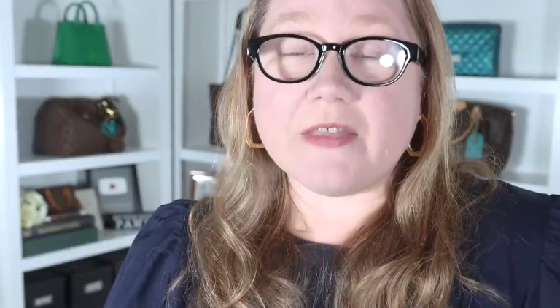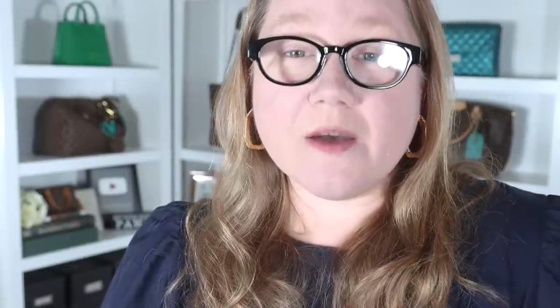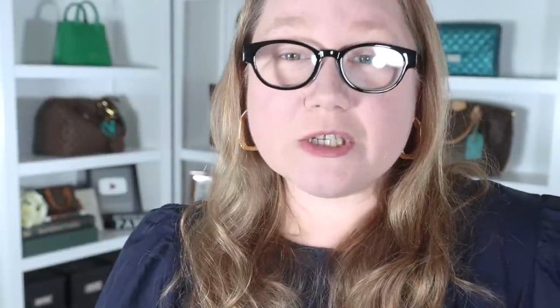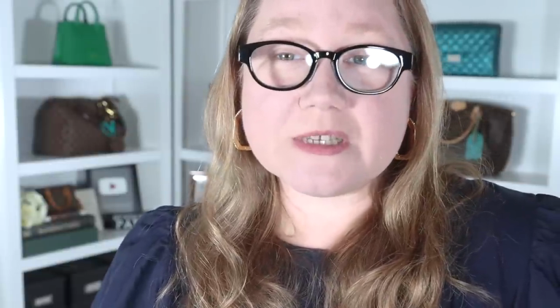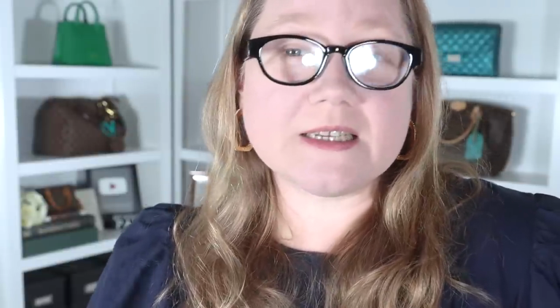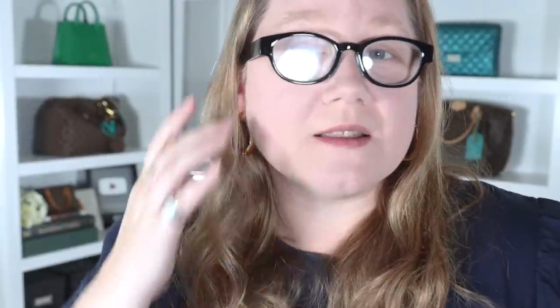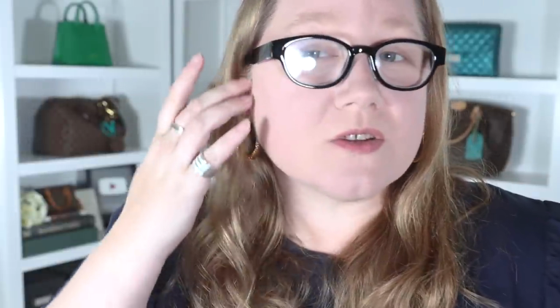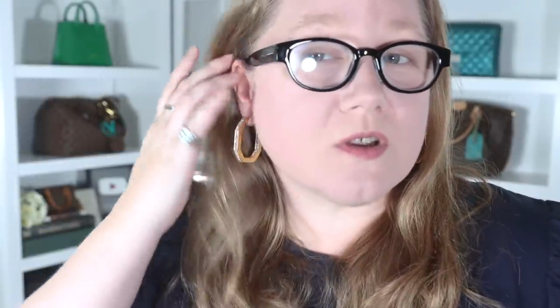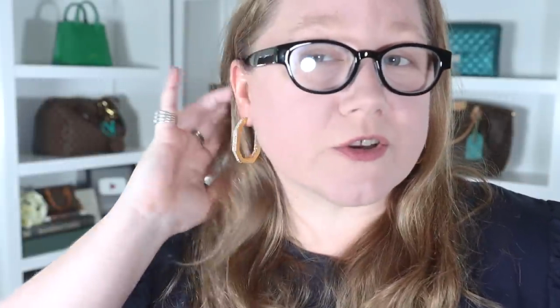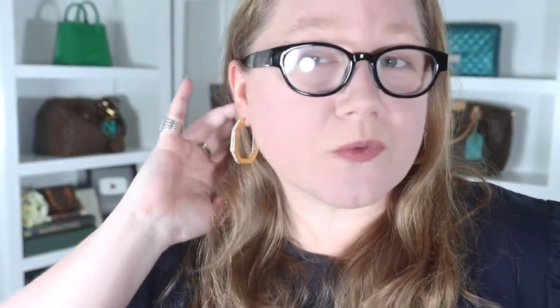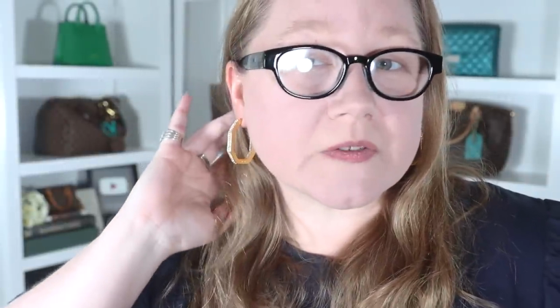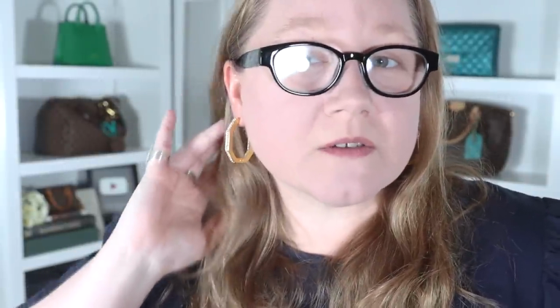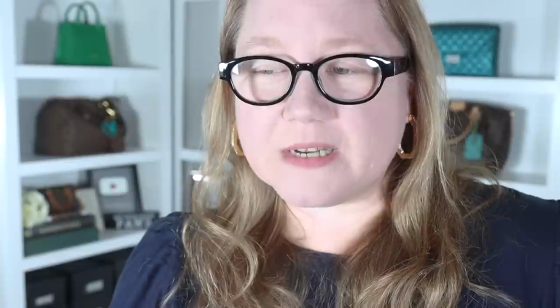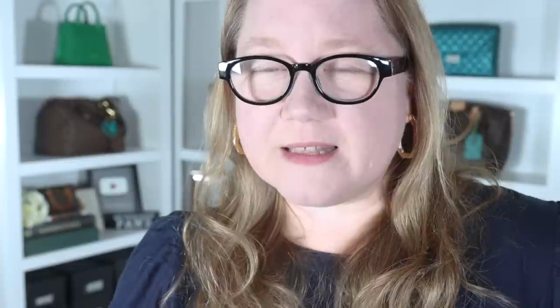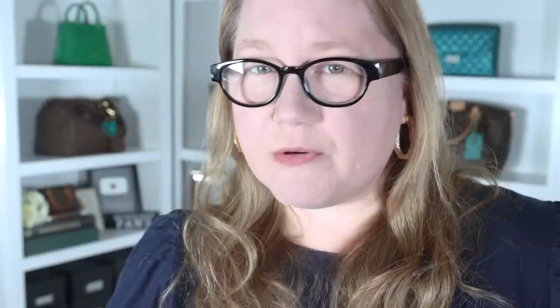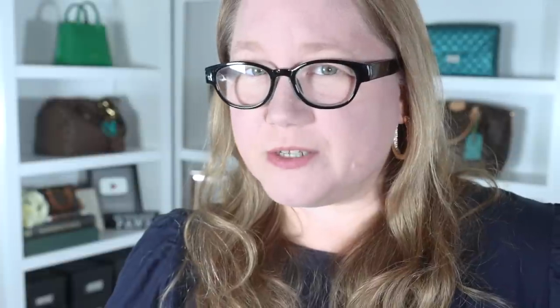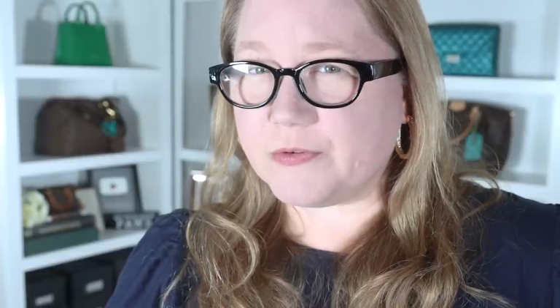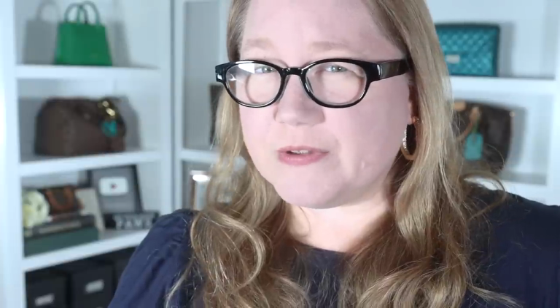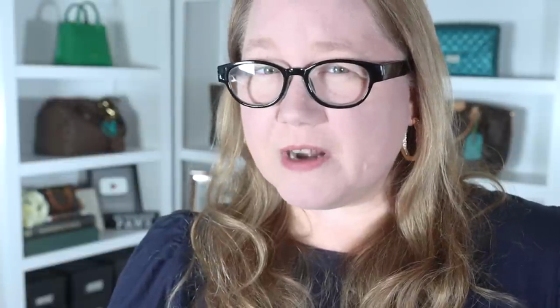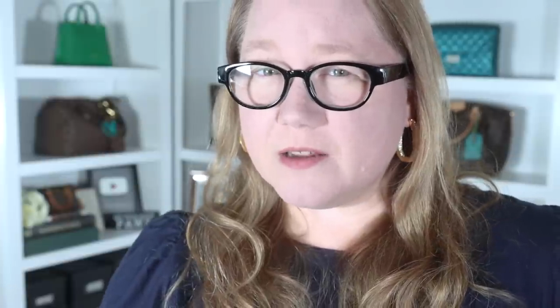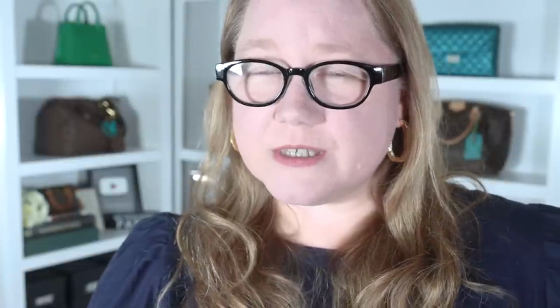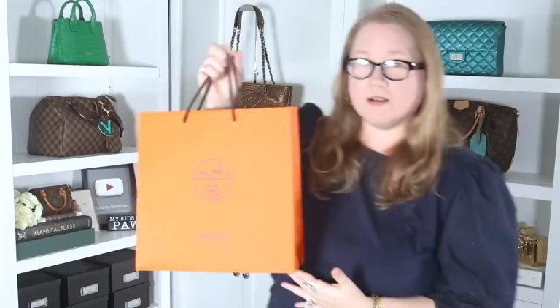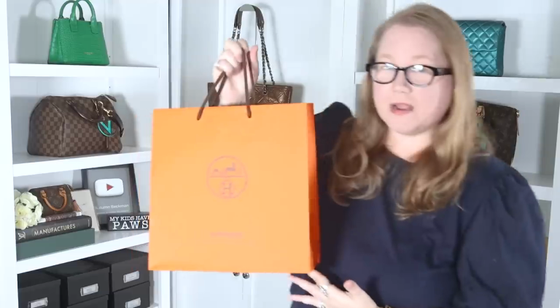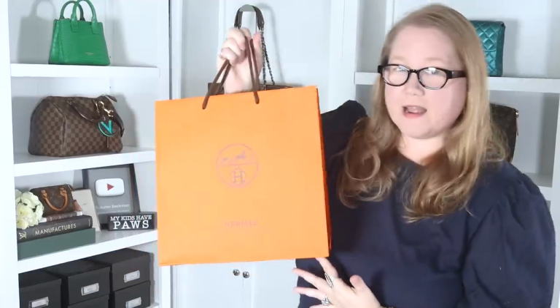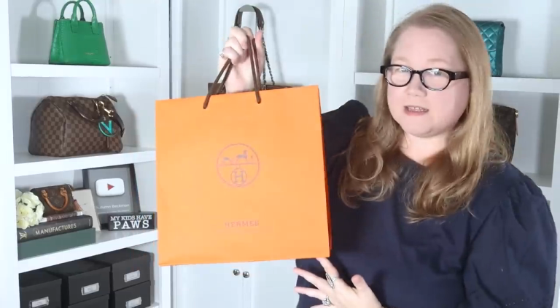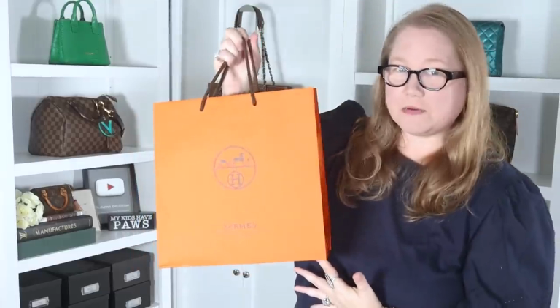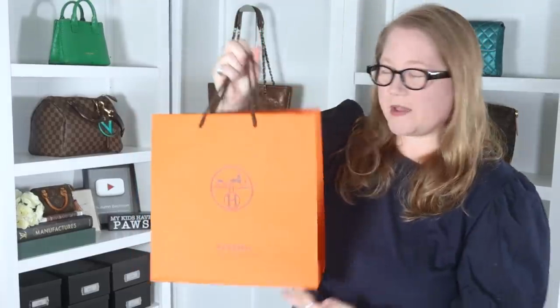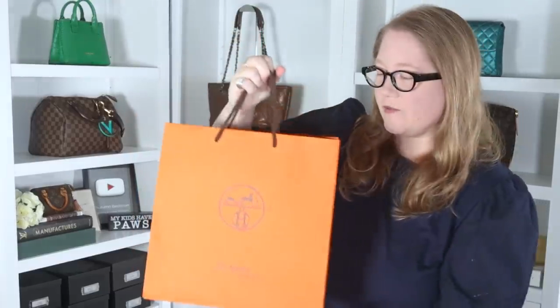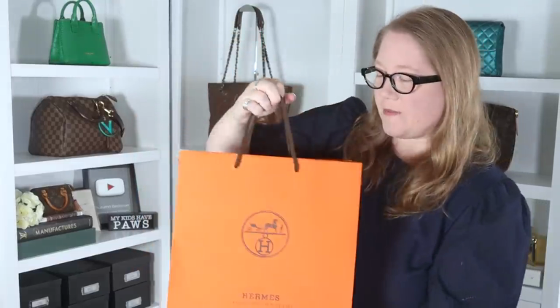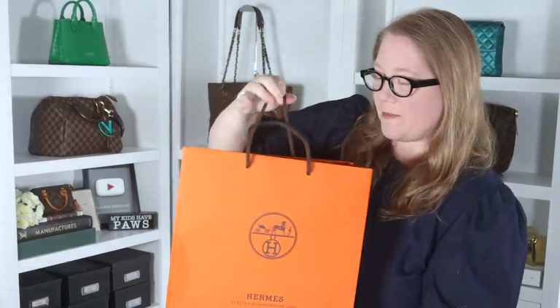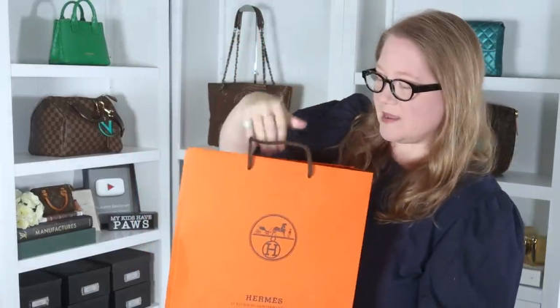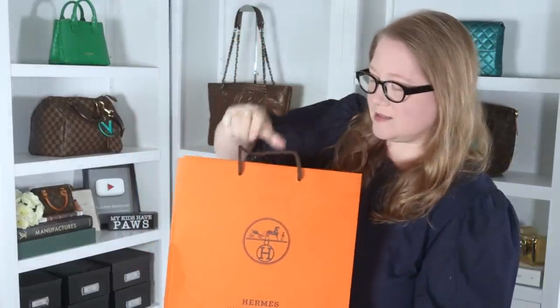They come in two sizes and these are the larger ones. I want to say they were around $250. Now let's see what we got from Hermes.